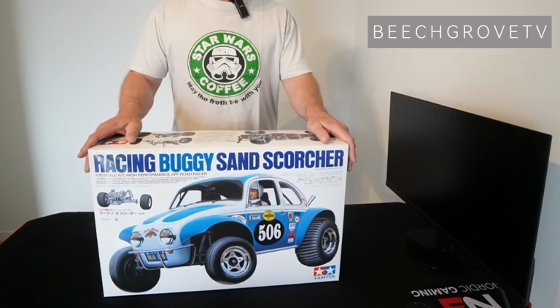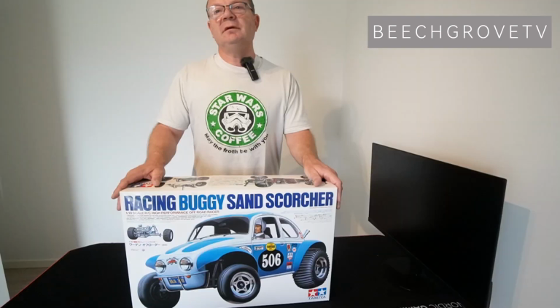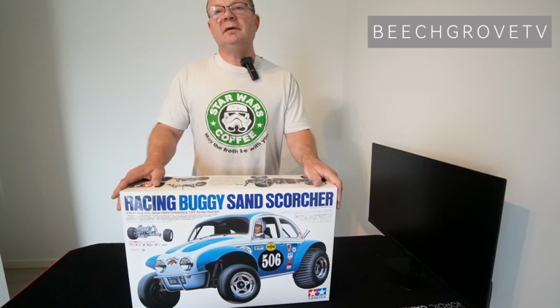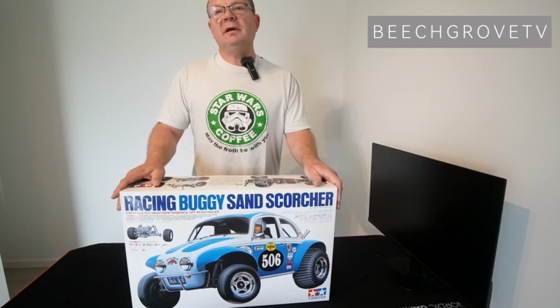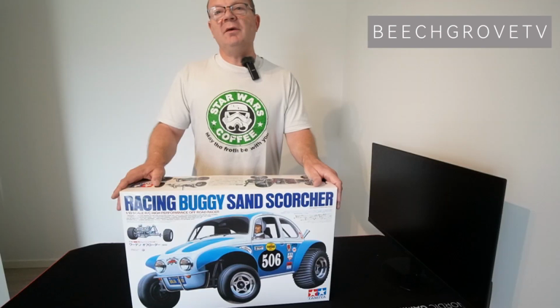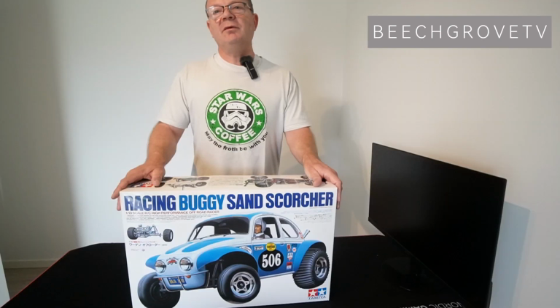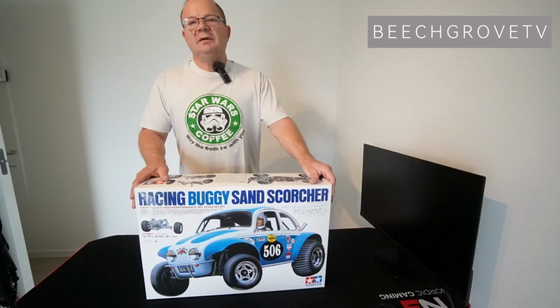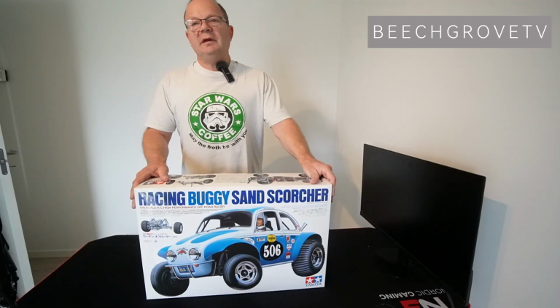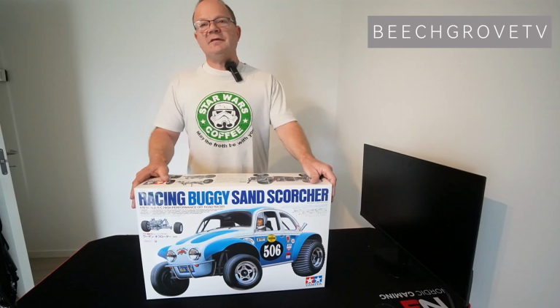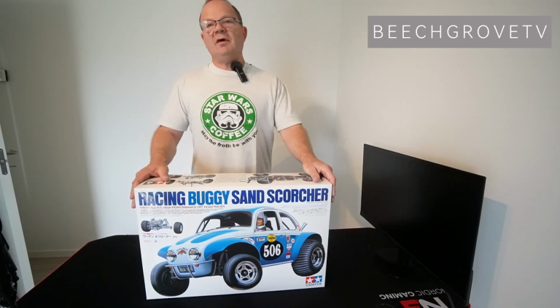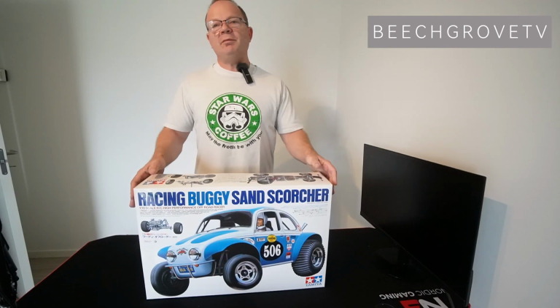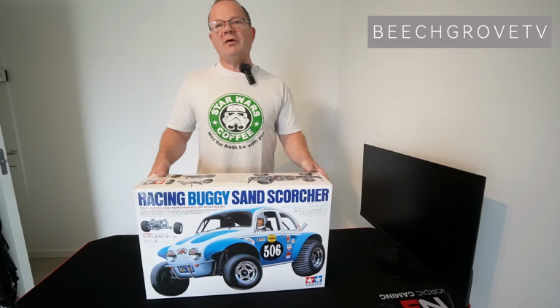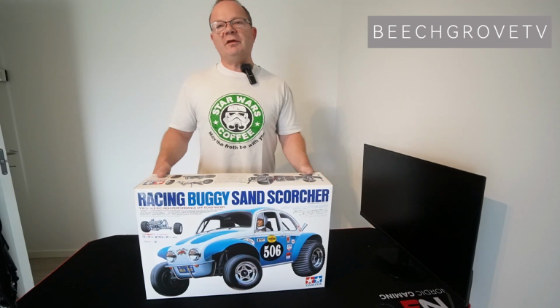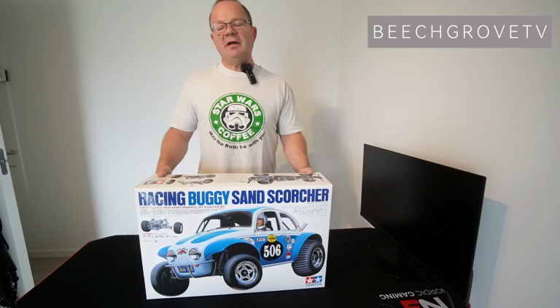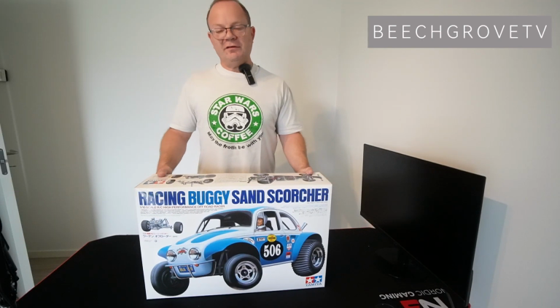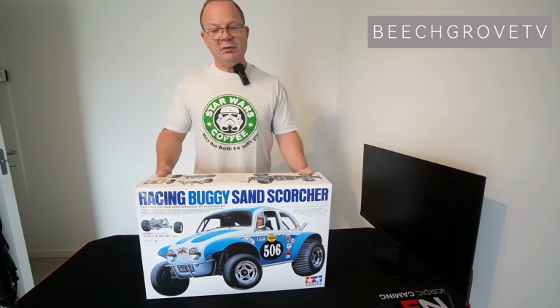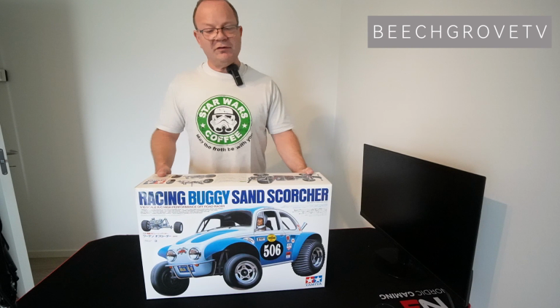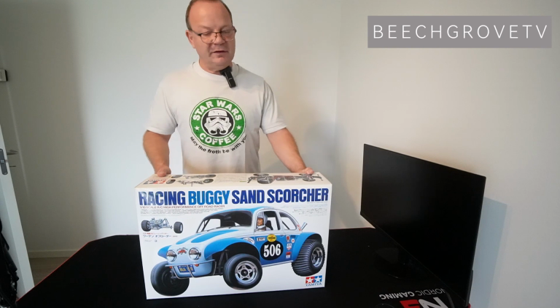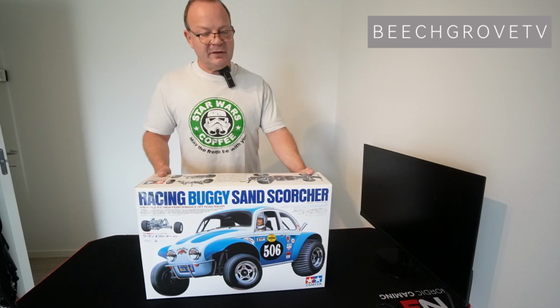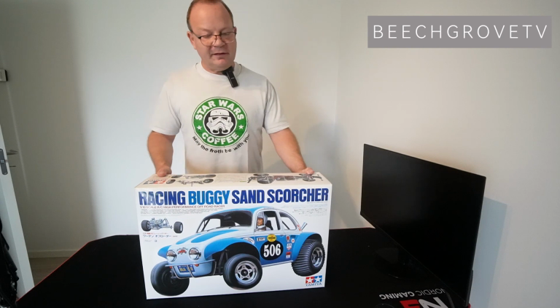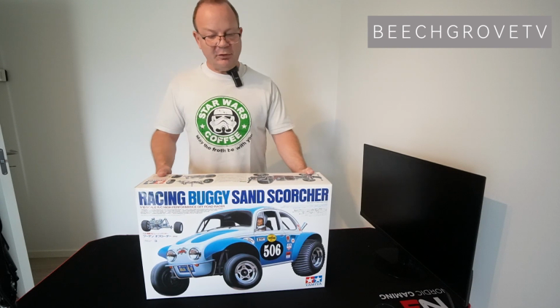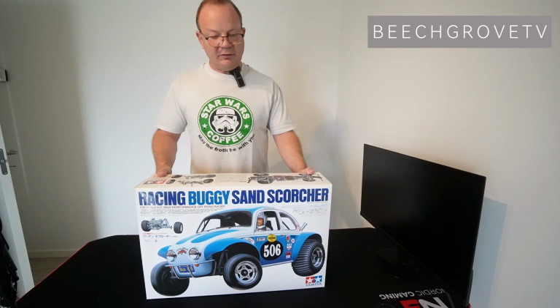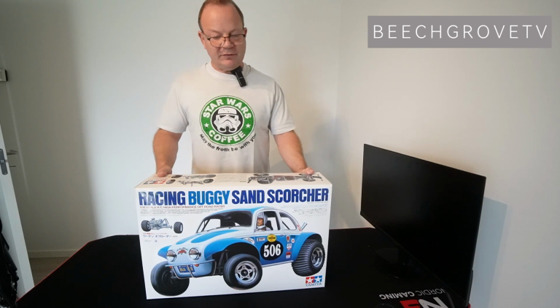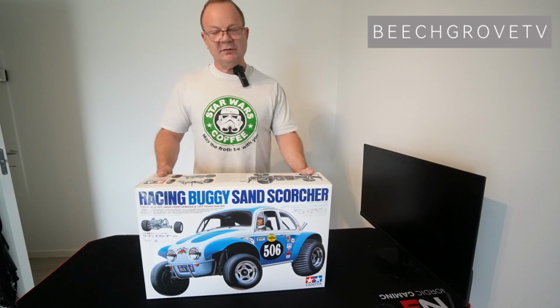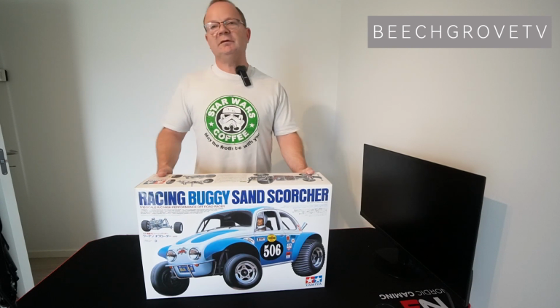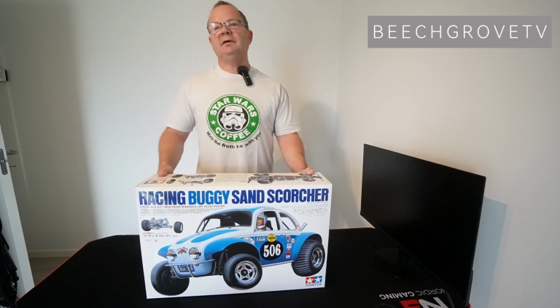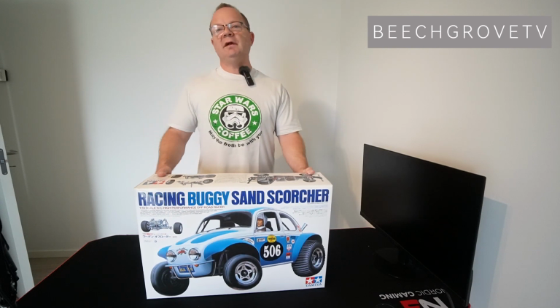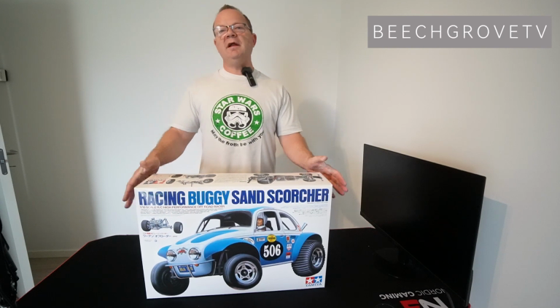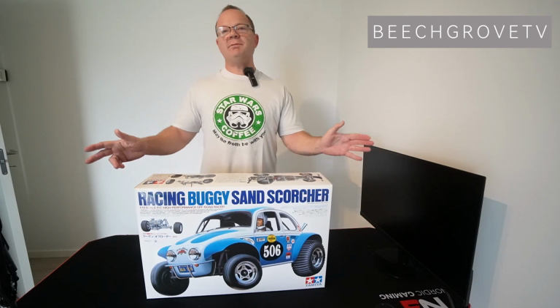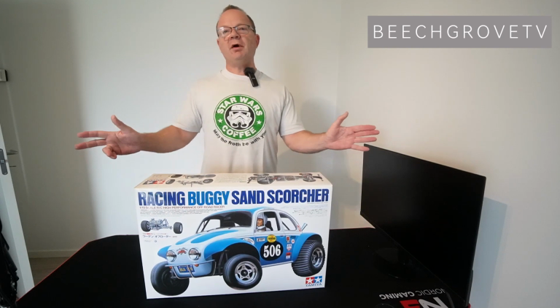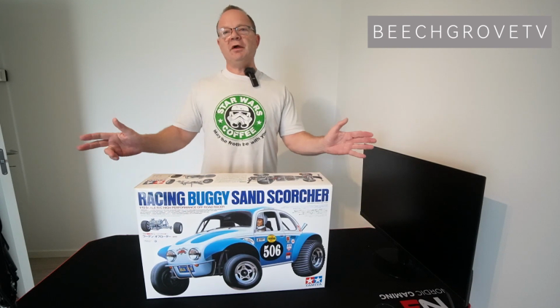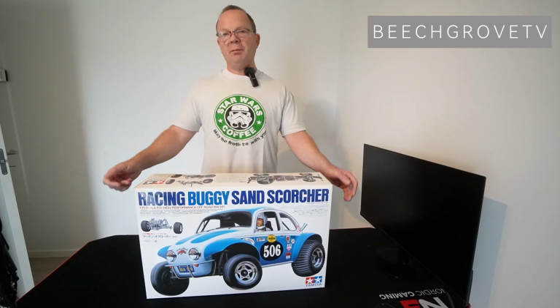Now let's unbox it and see what's inside the box. Let's buggy up.